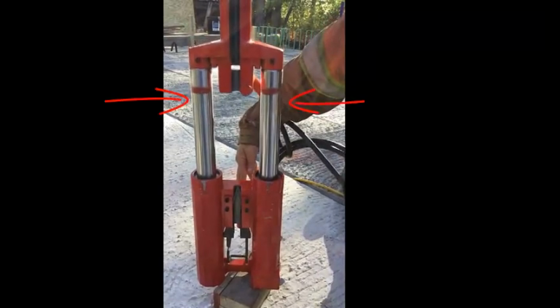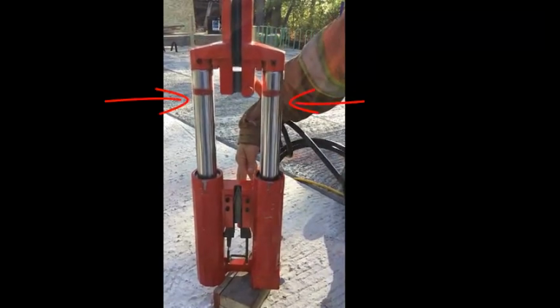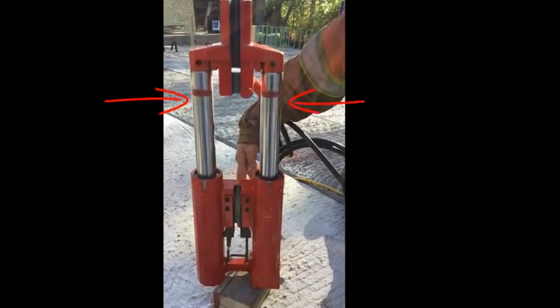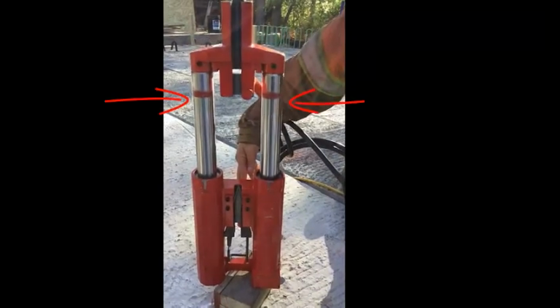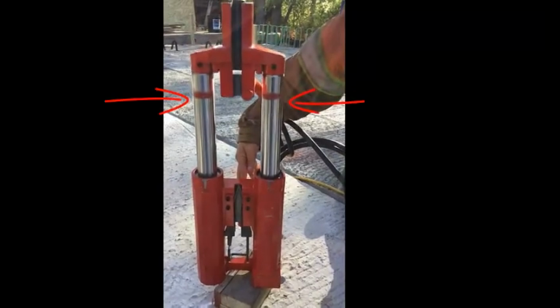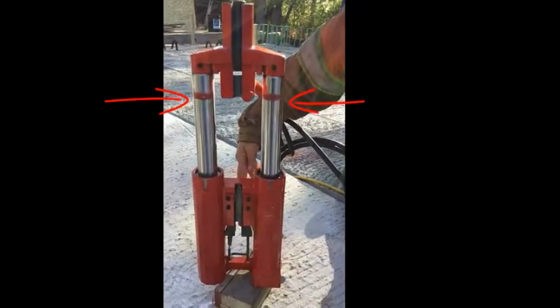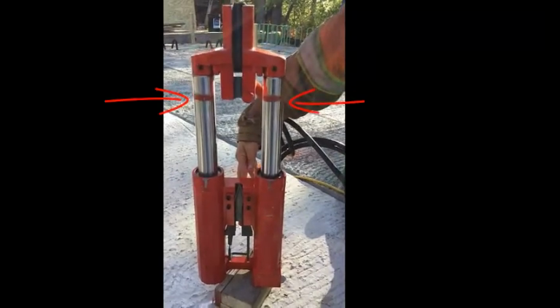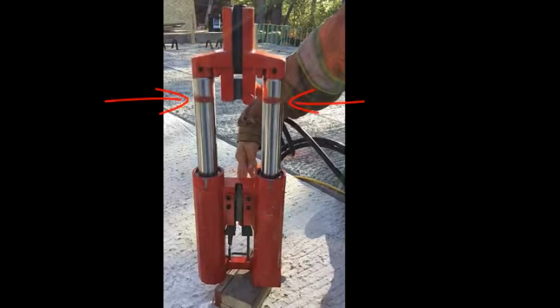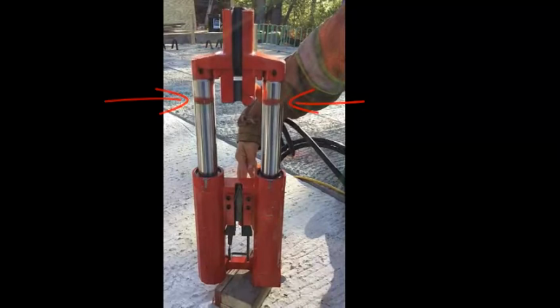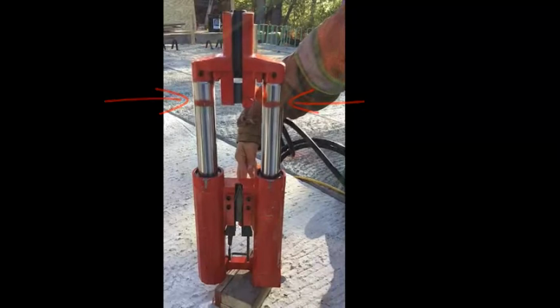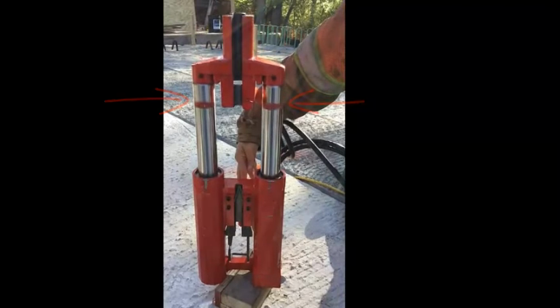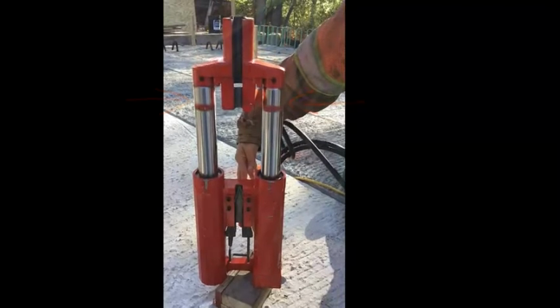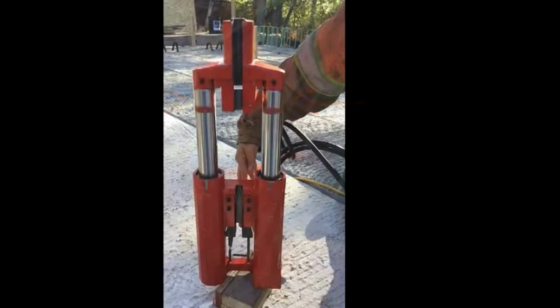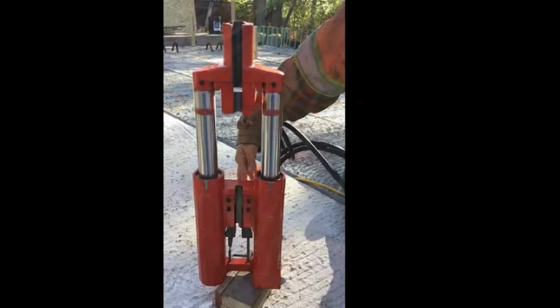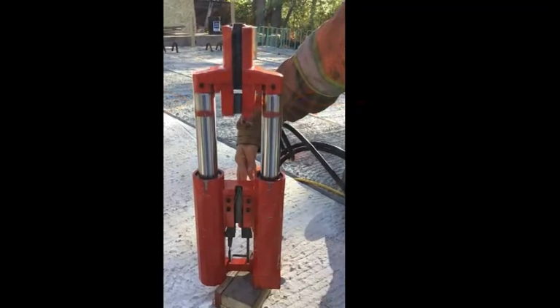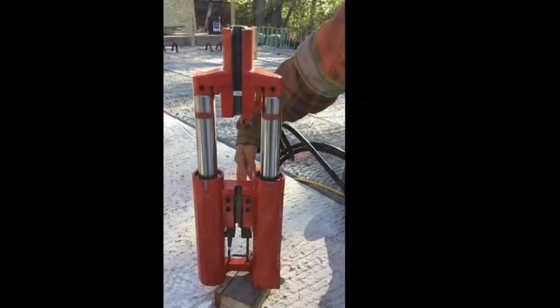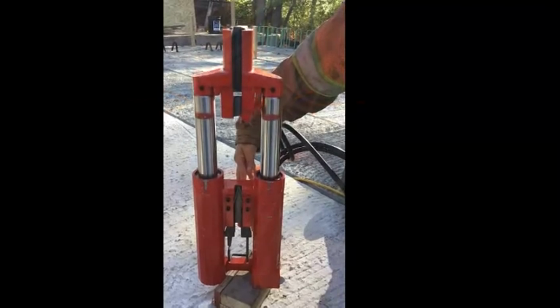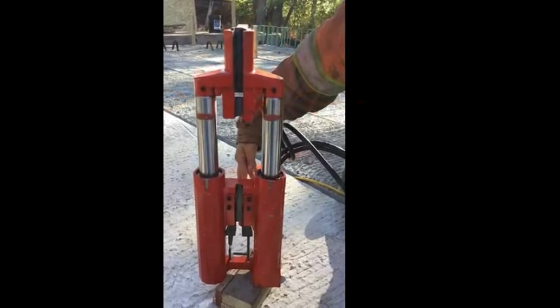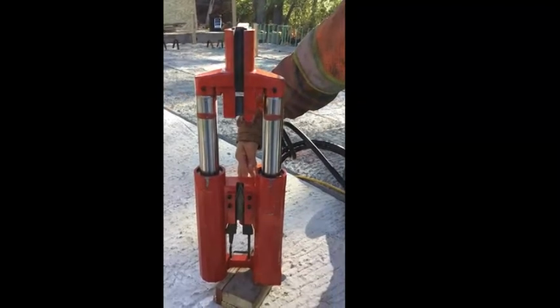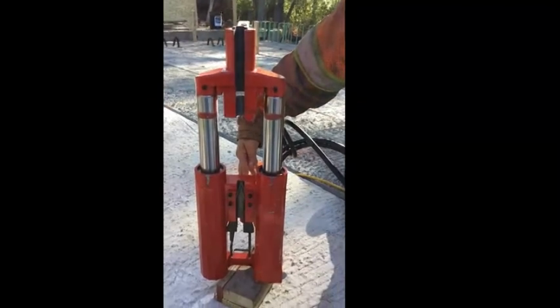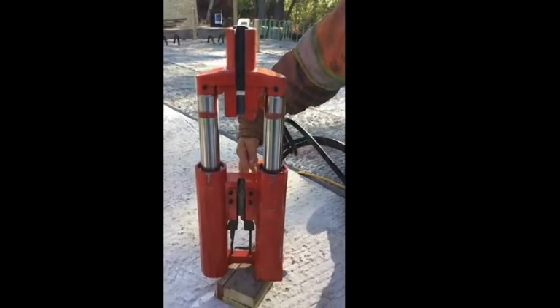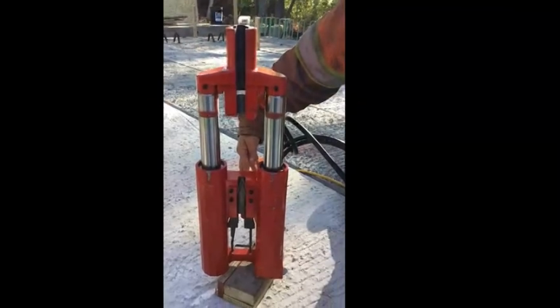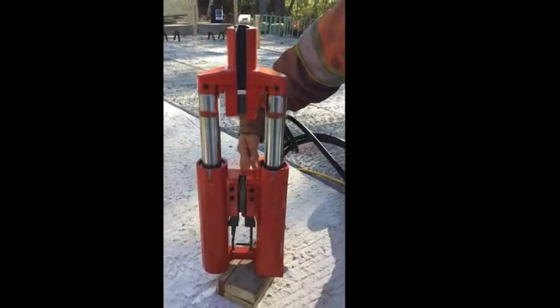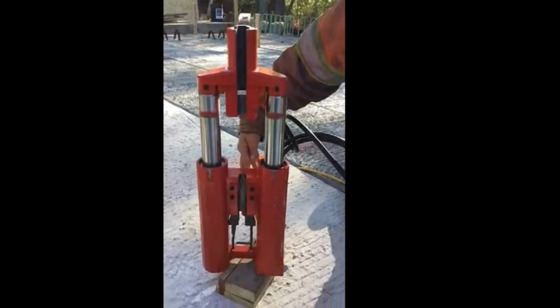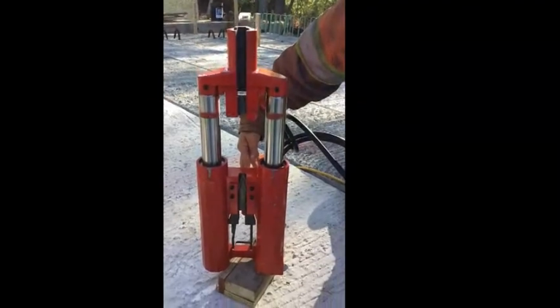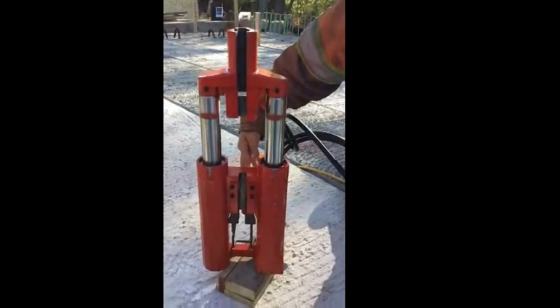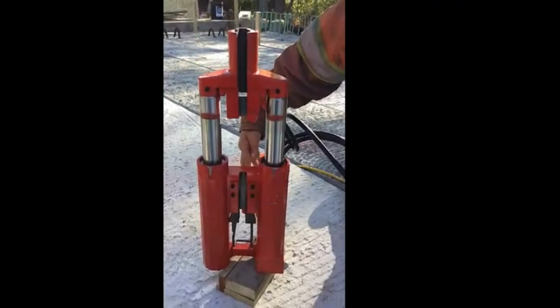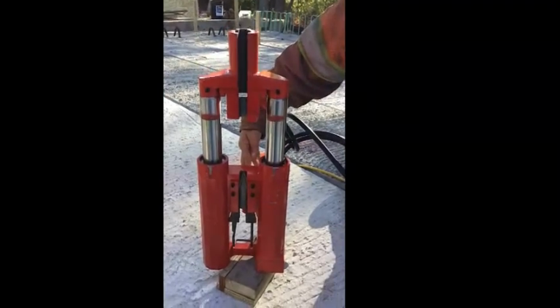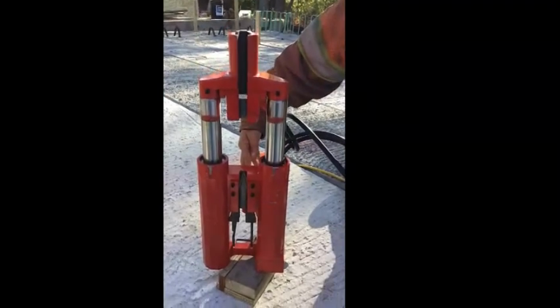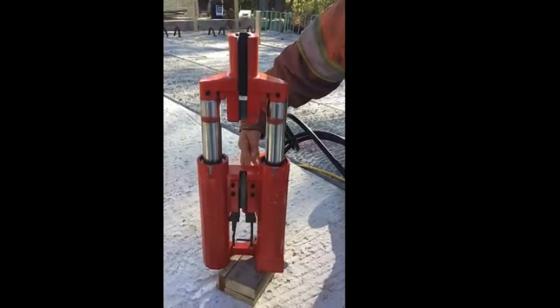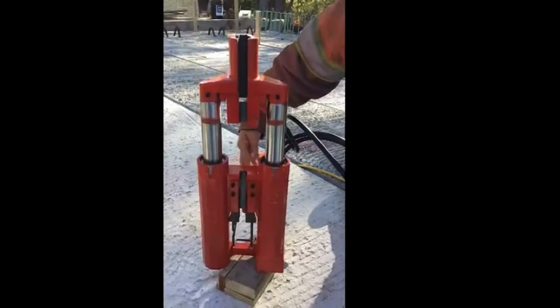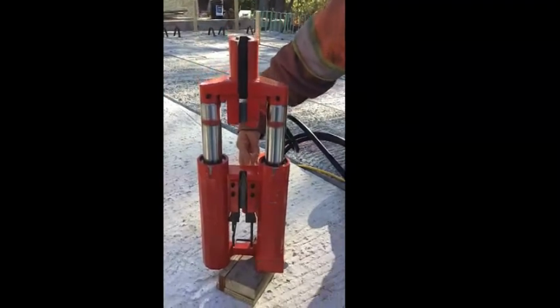These paint marks are used later to determine the stroke of the jack. When the jack is fully retracted, they are just visible.